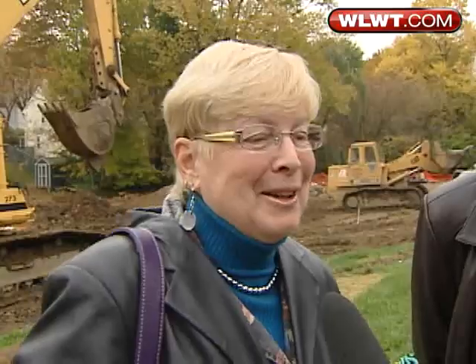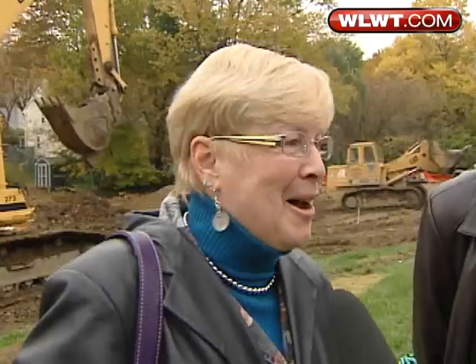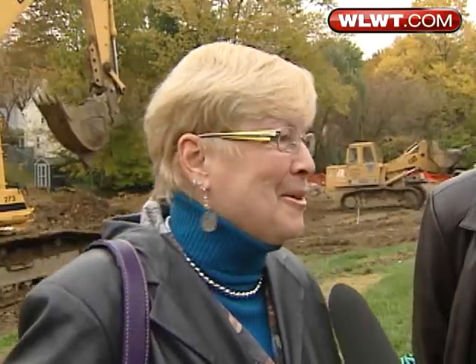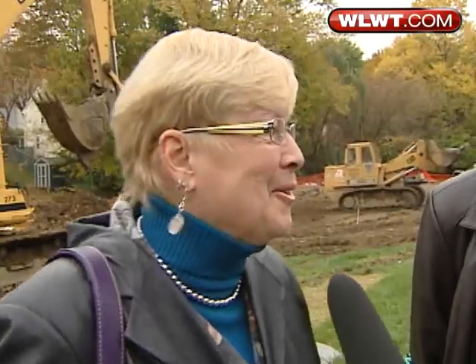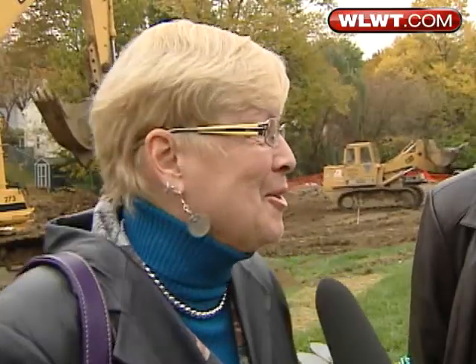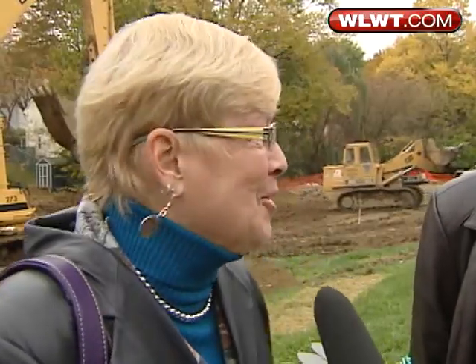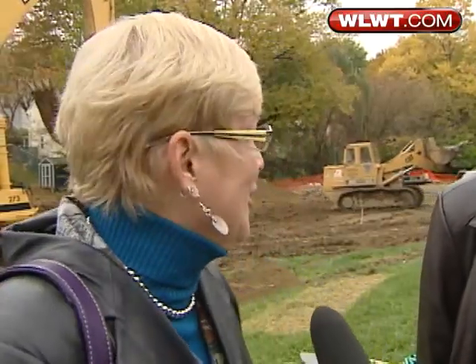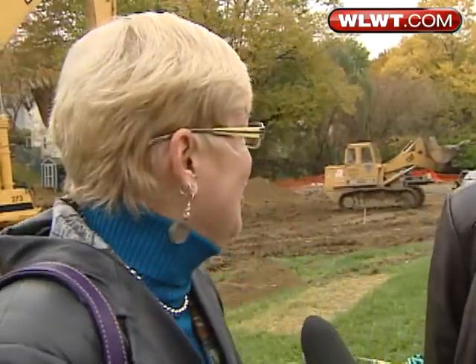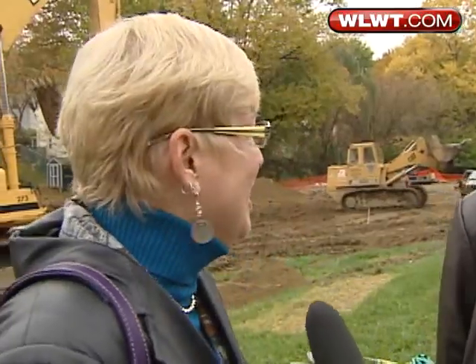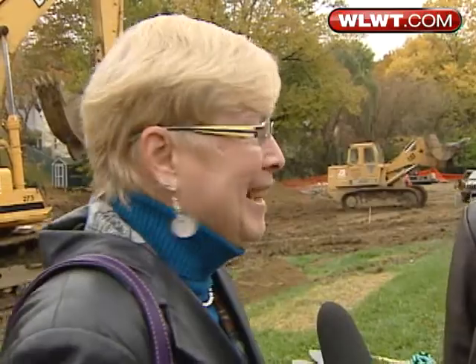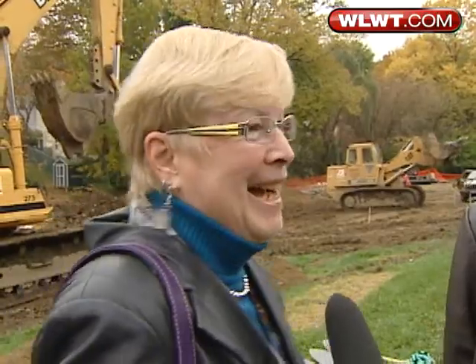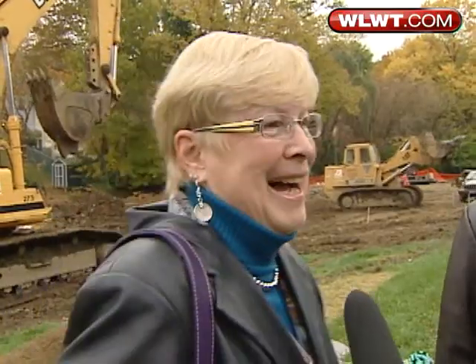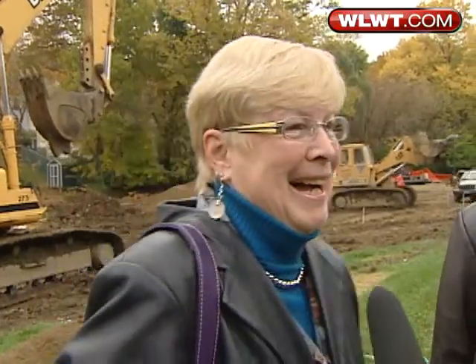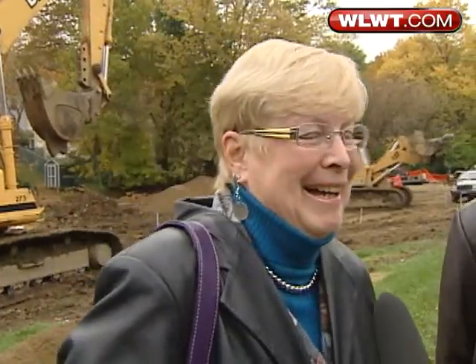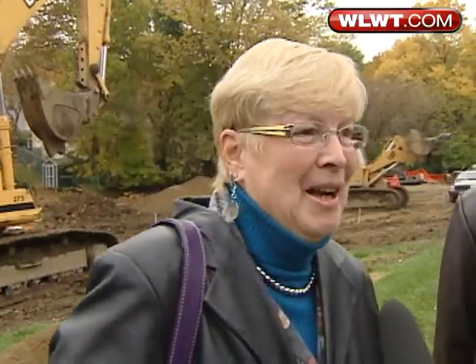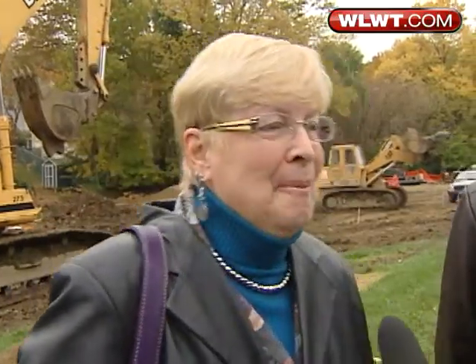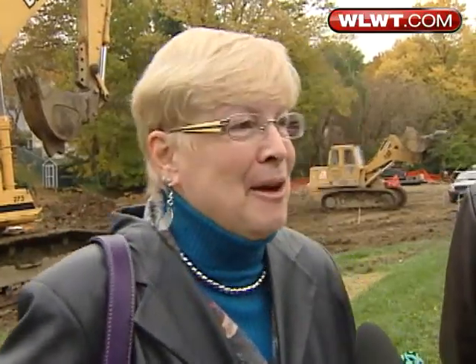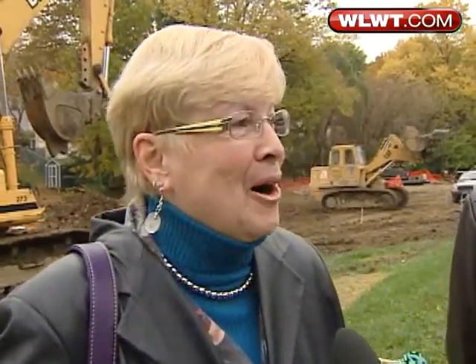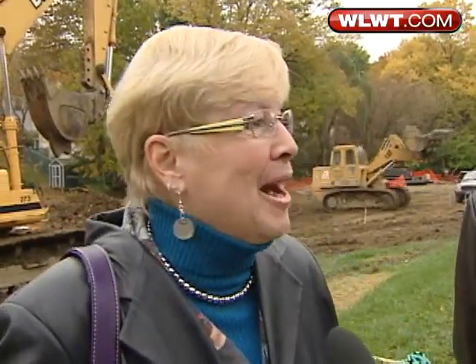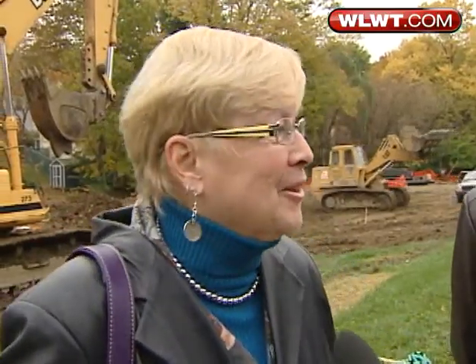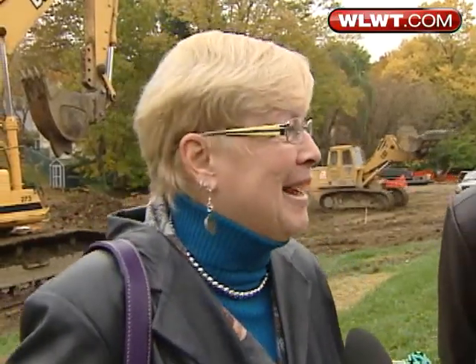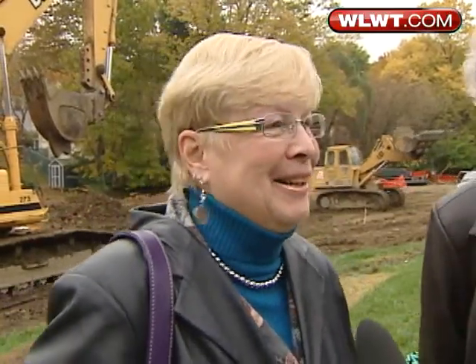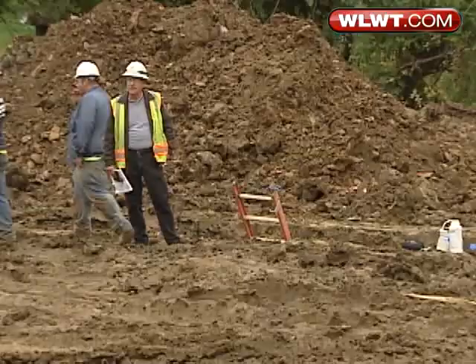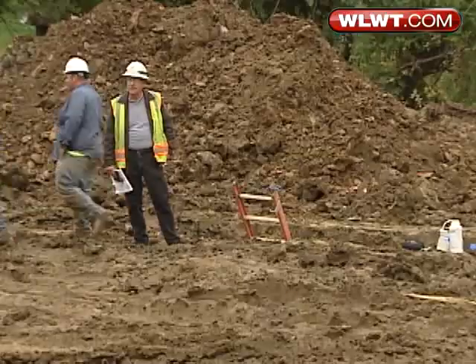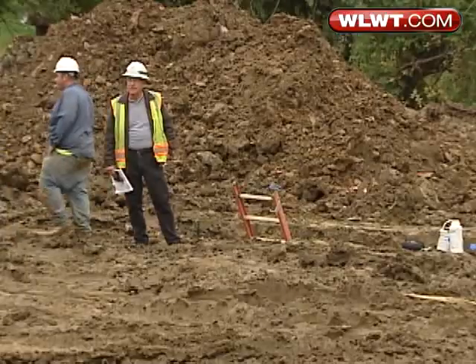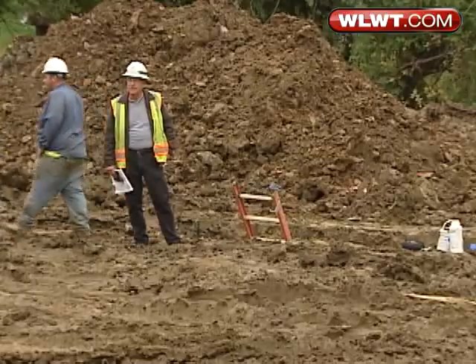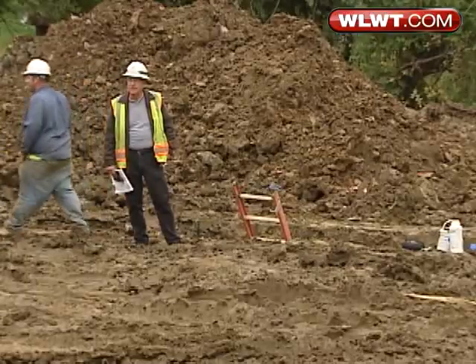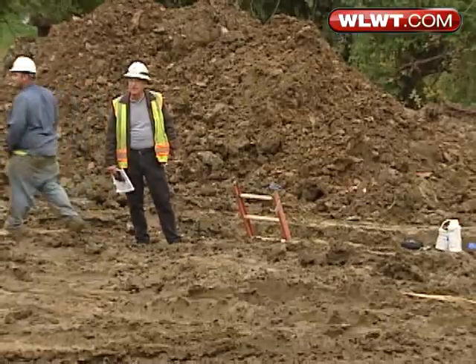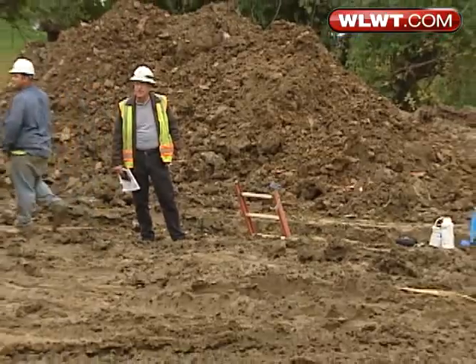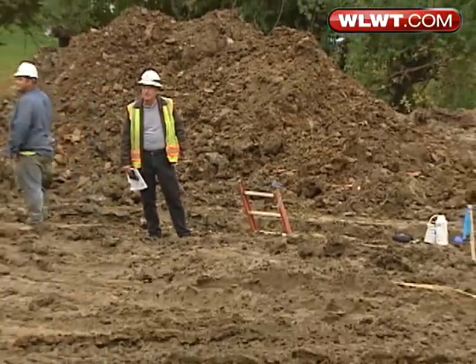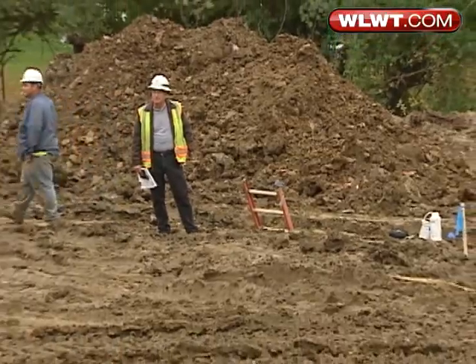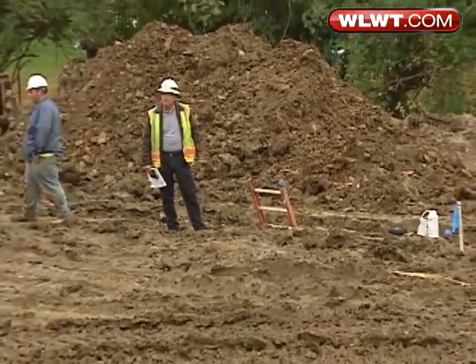Live with our Social Security, pay for our health care. Today they're digging the water line, though.